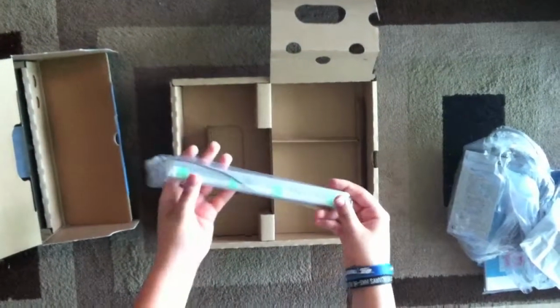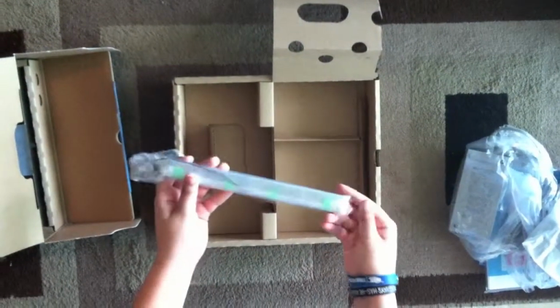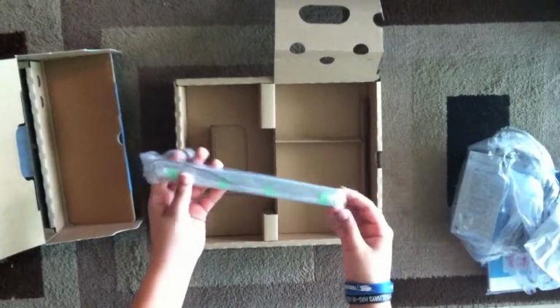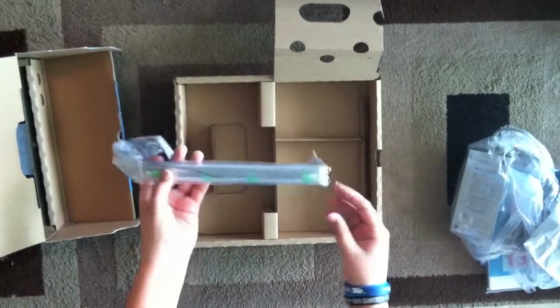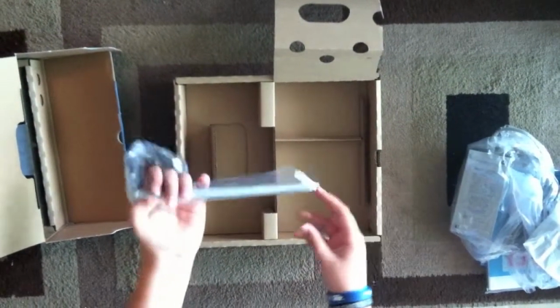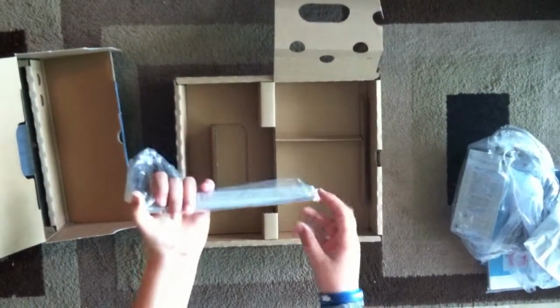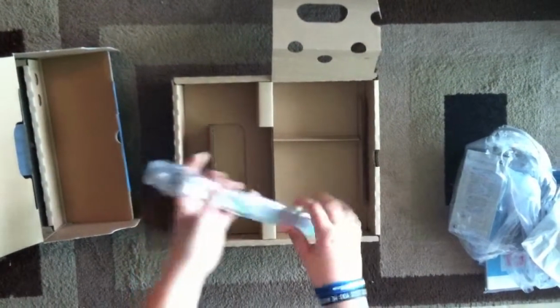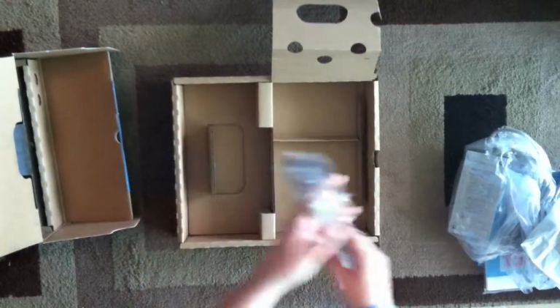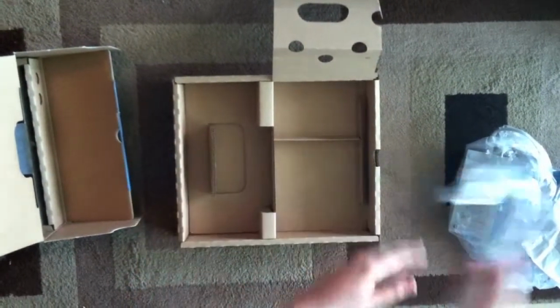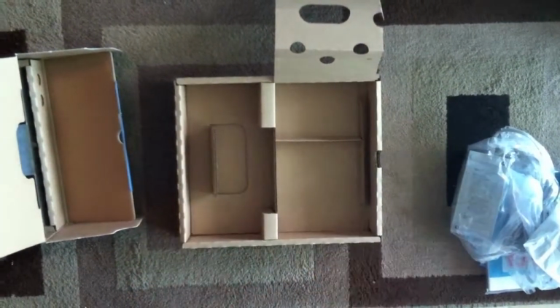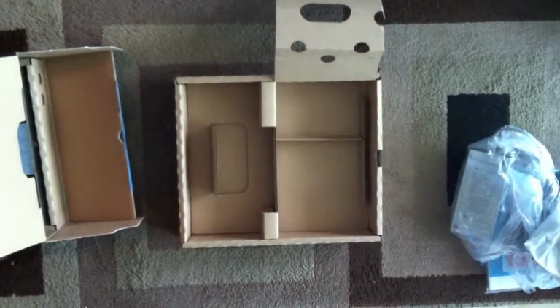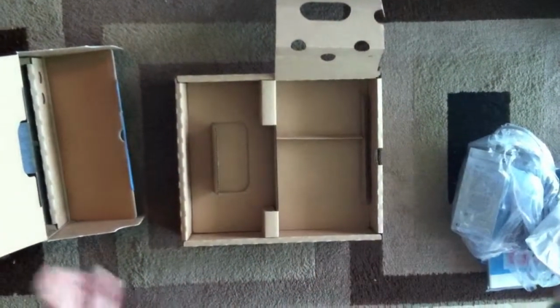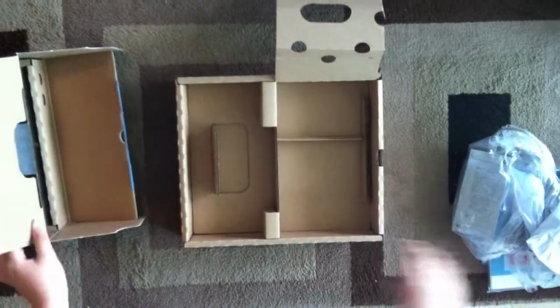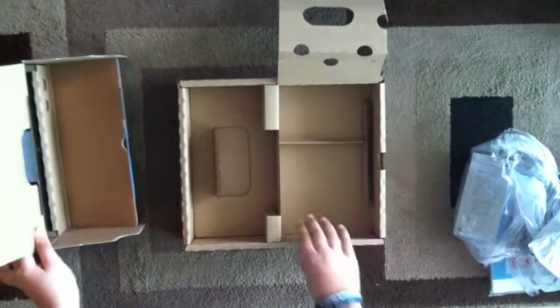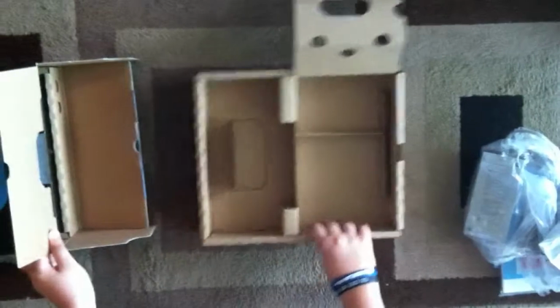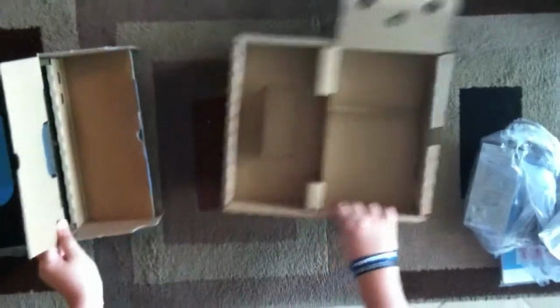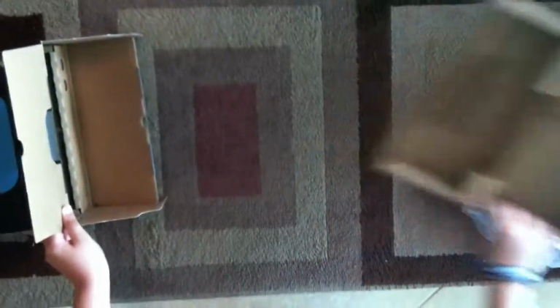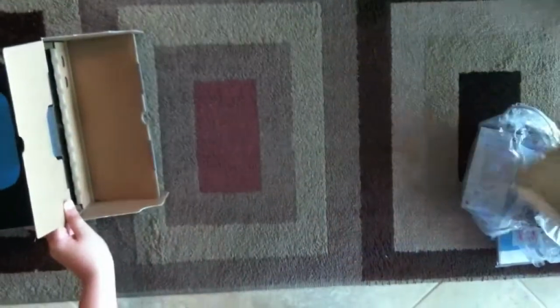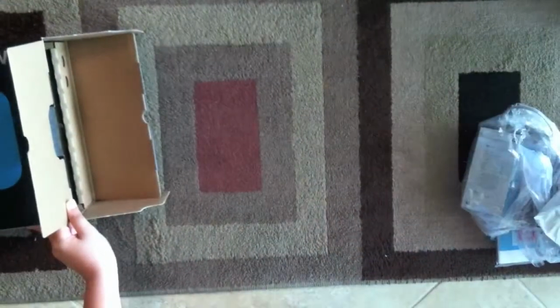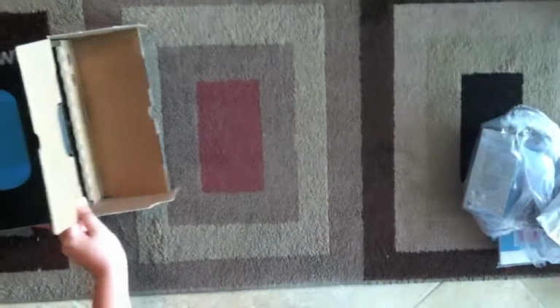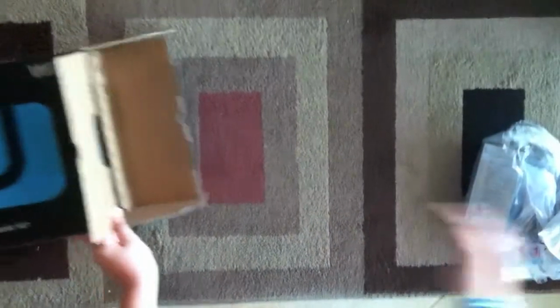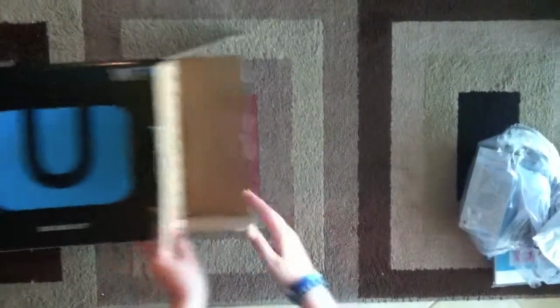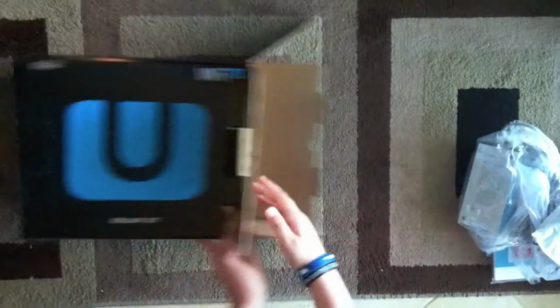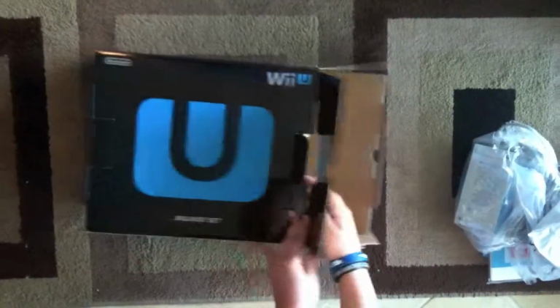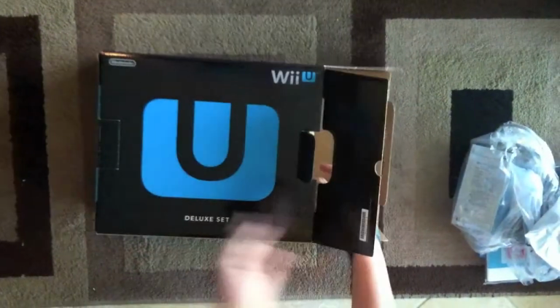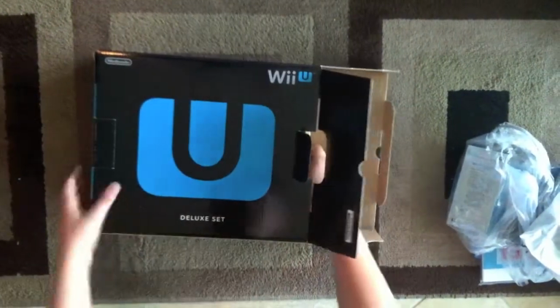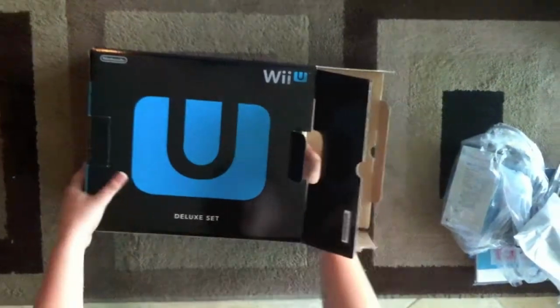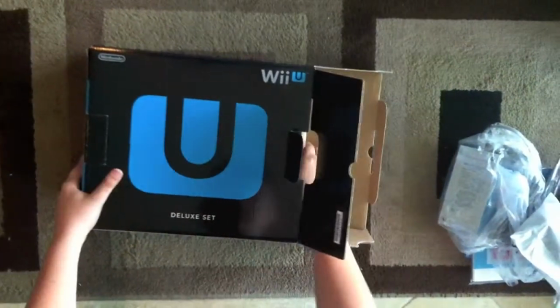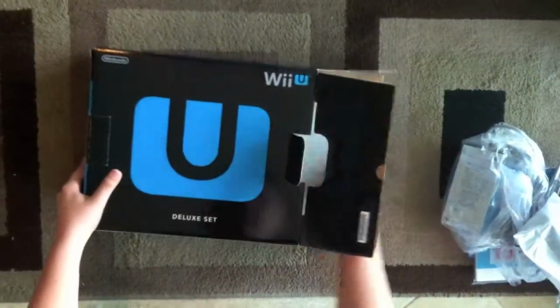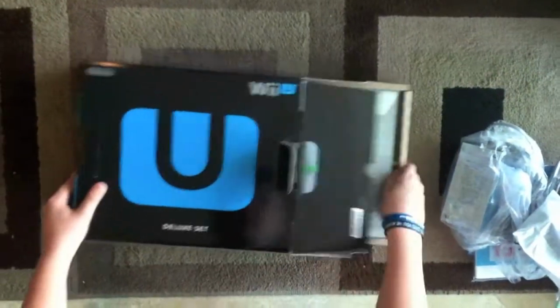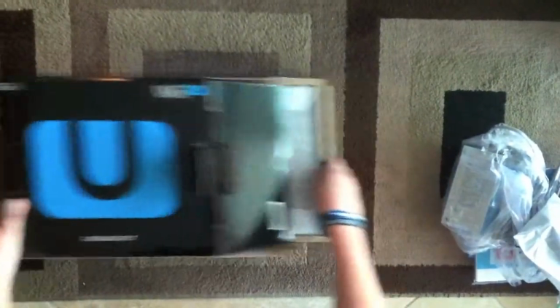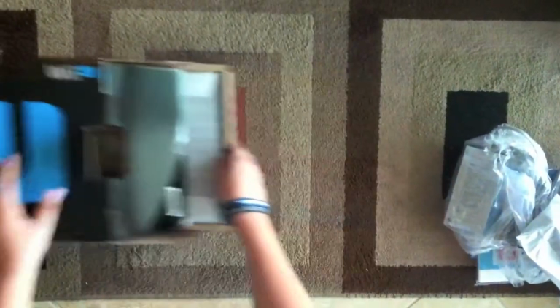And then we've got the new sensor bar here. Pretty much the same exact thing as the Wii sensor bar, except black.